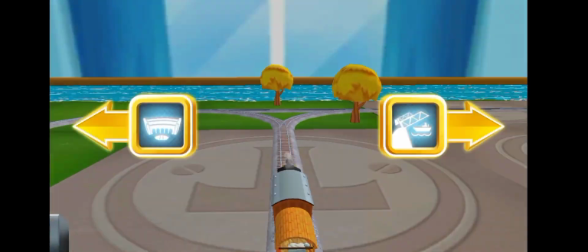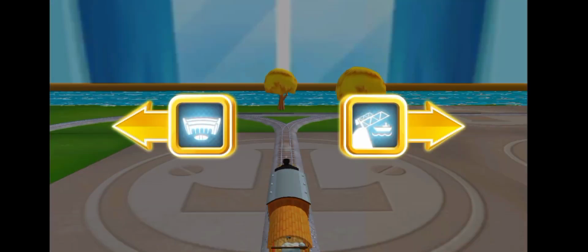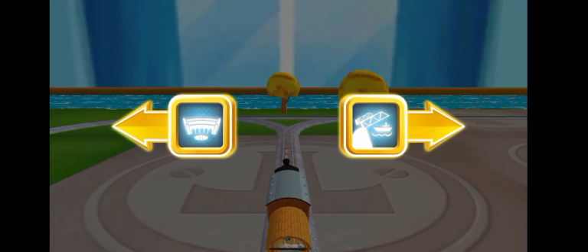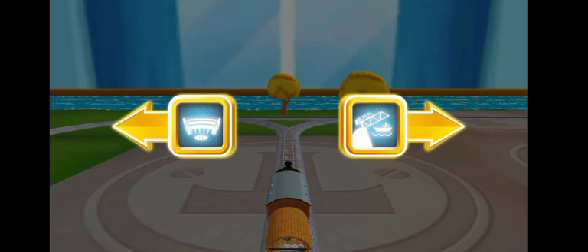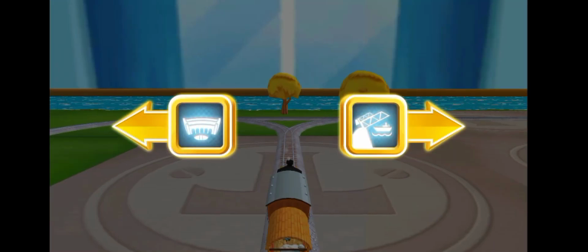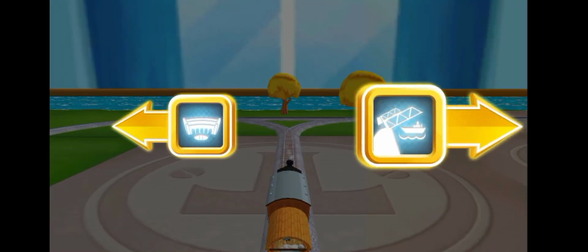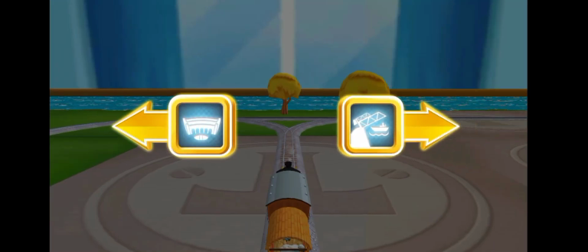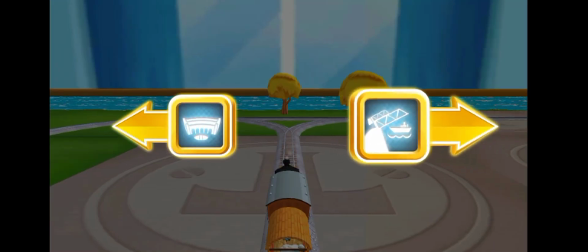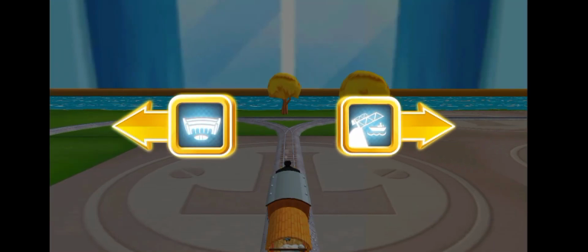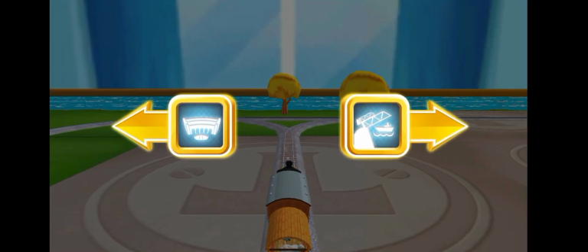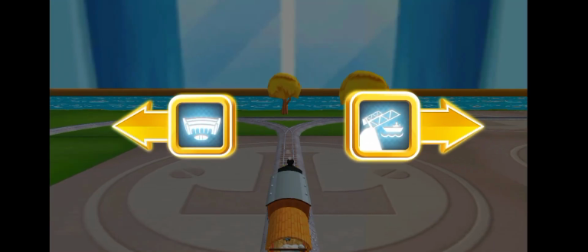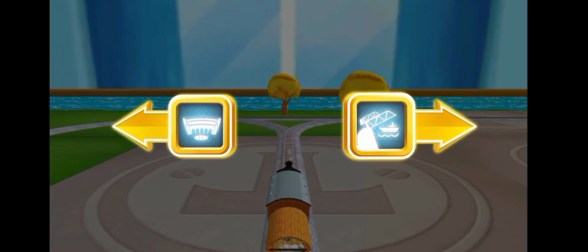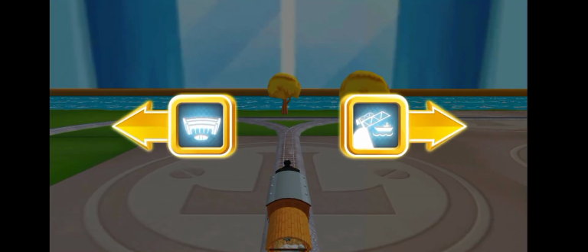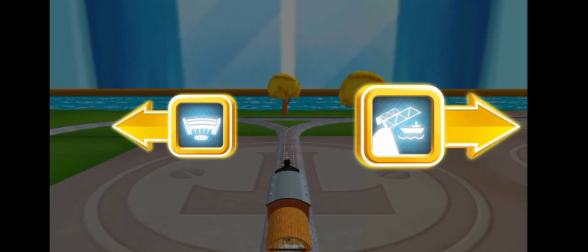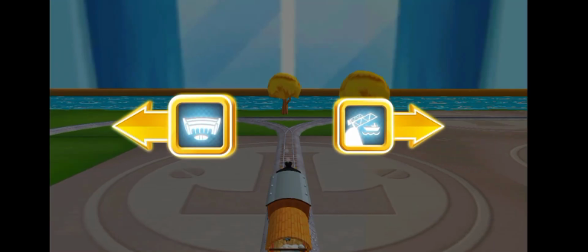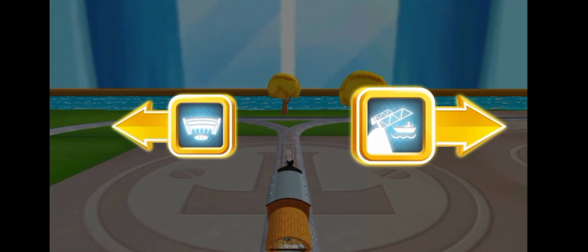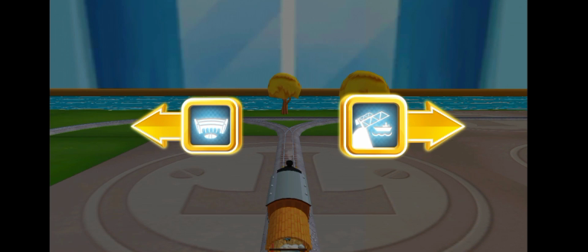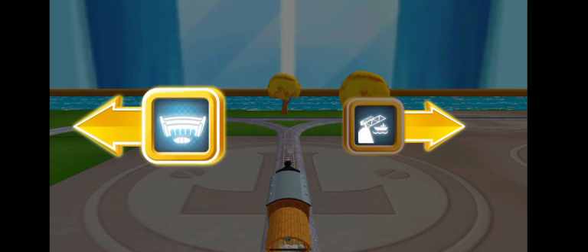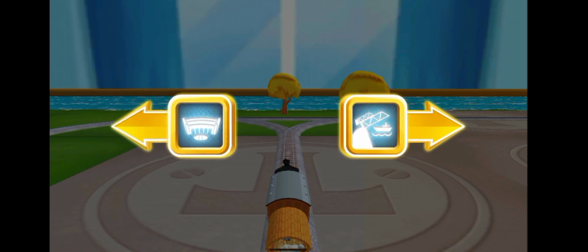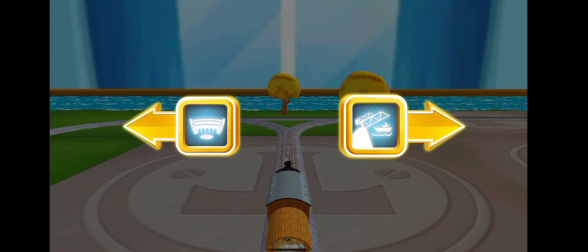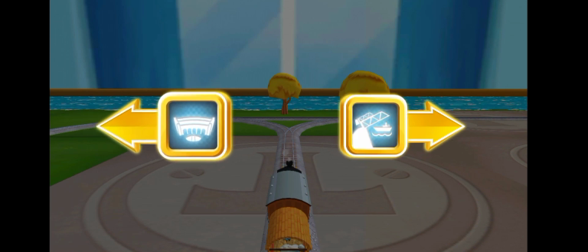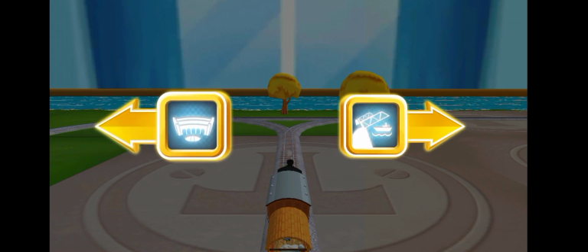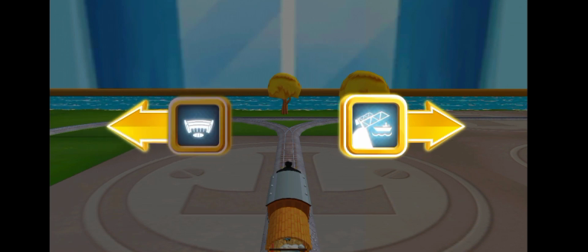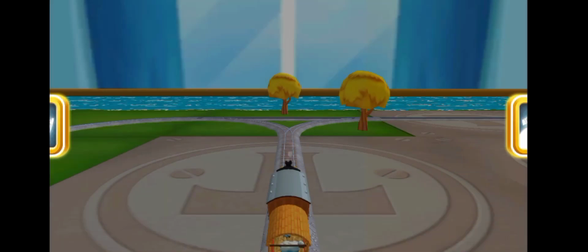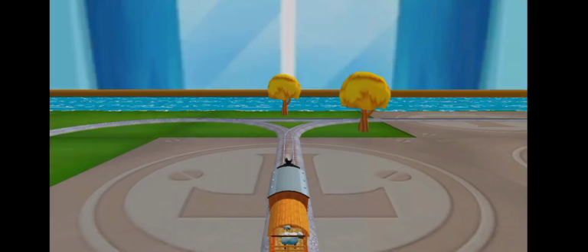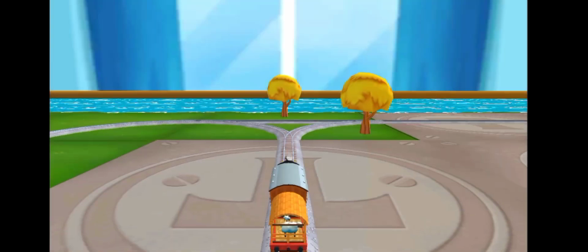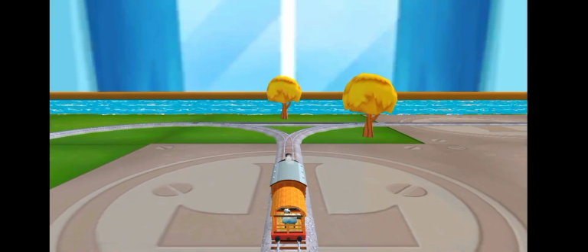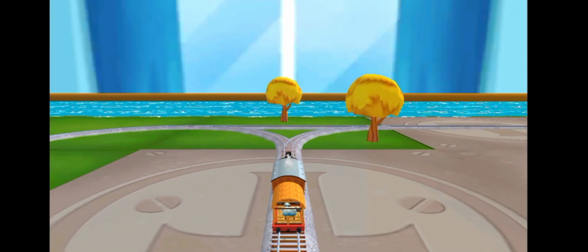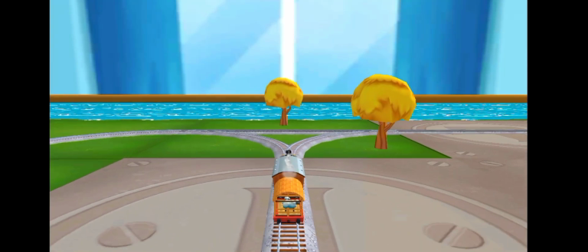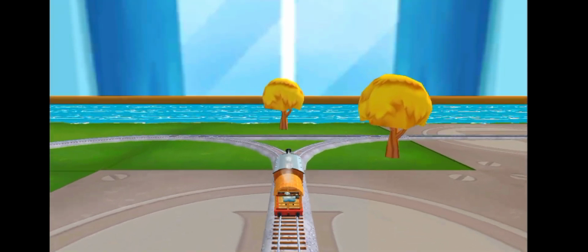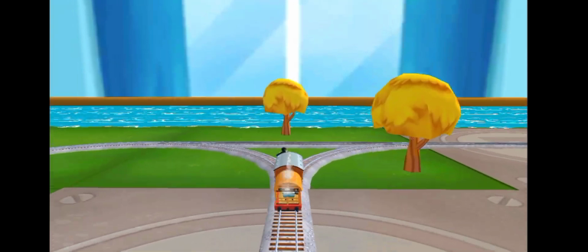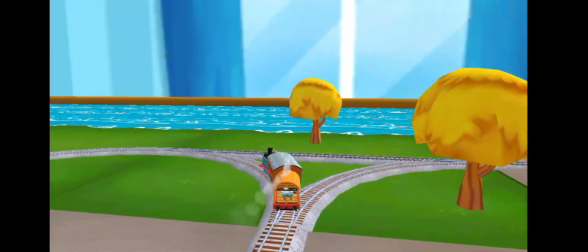Which way do you want to go? Right leads to the Rolling Bridge! Left leads to Kid Mouth Sheds!